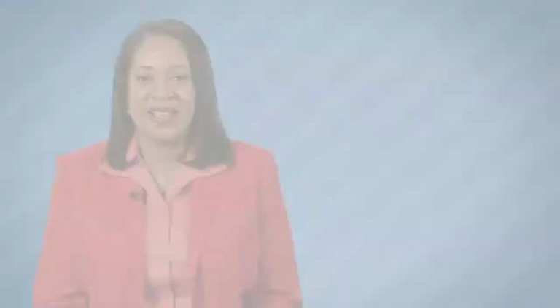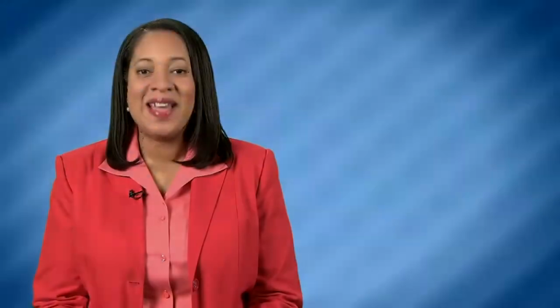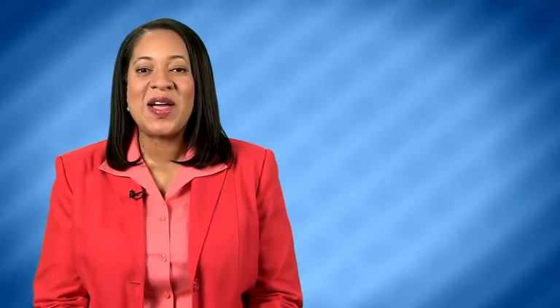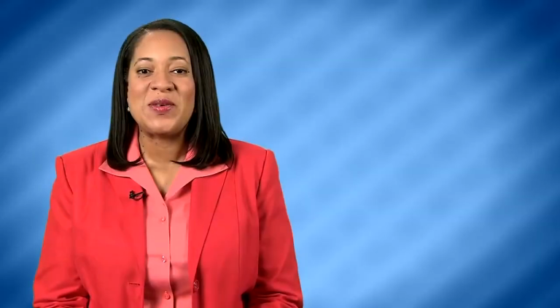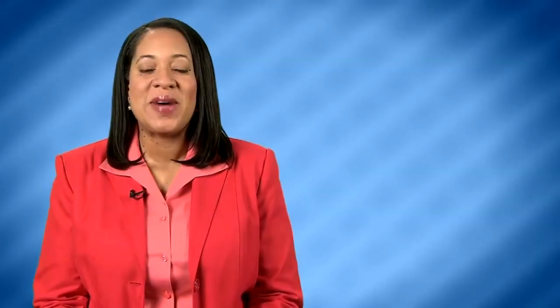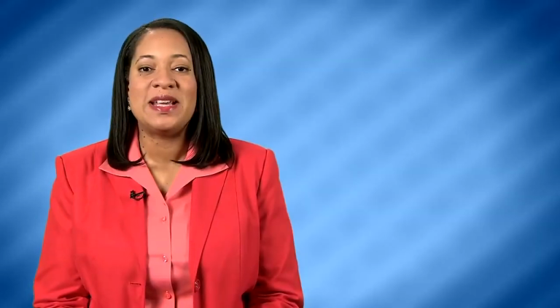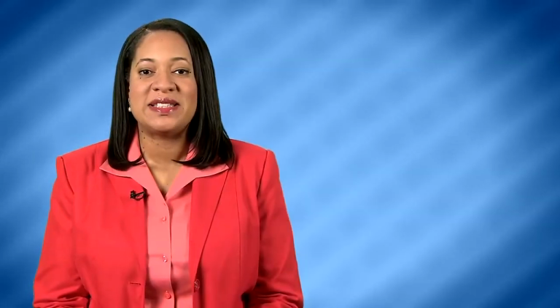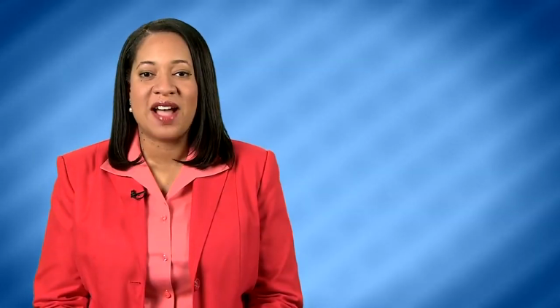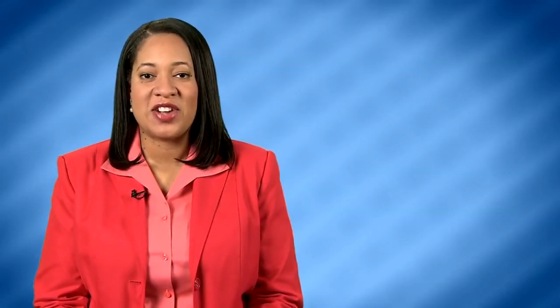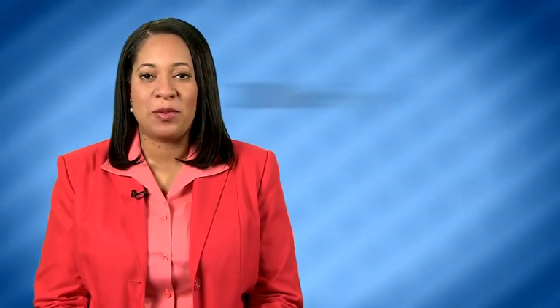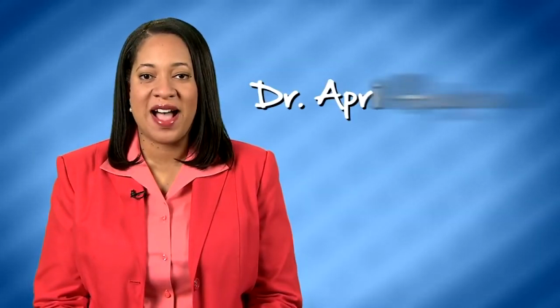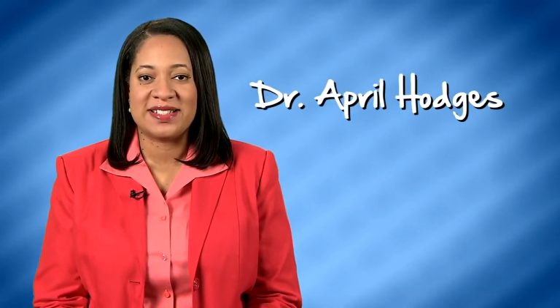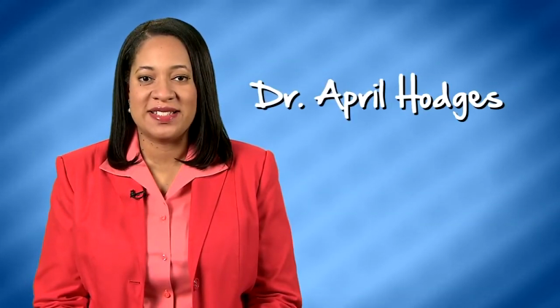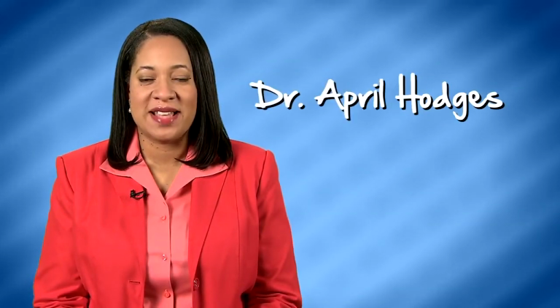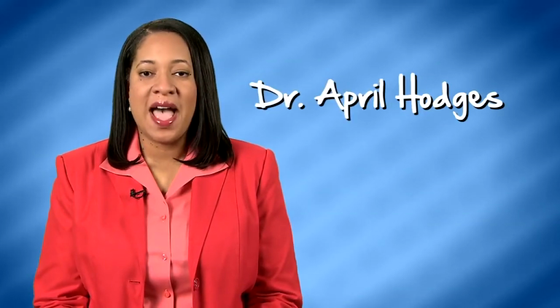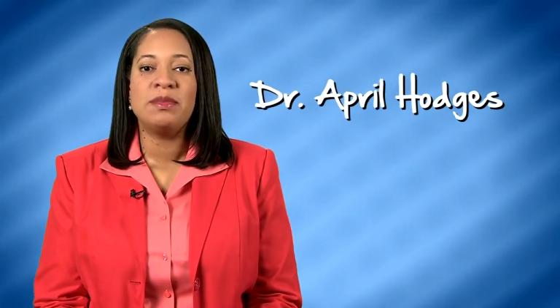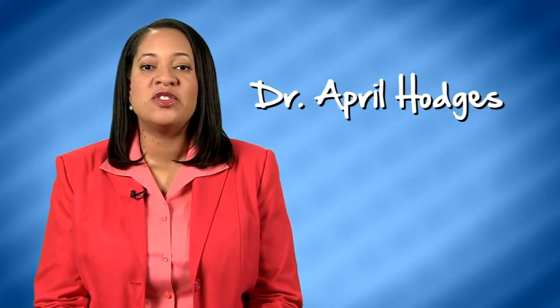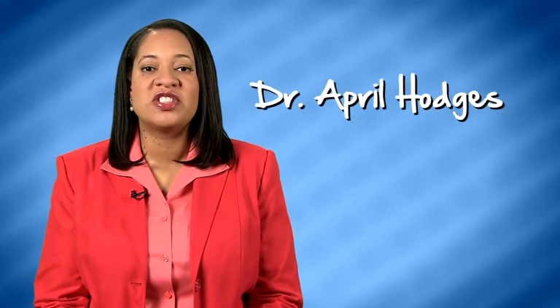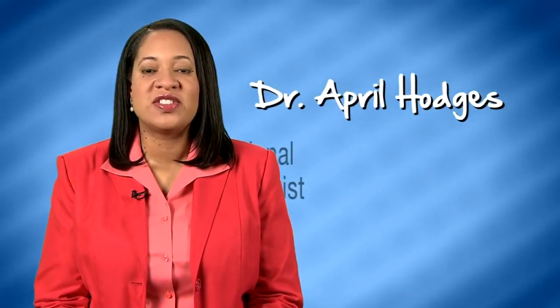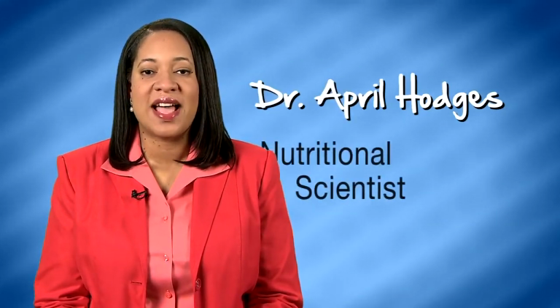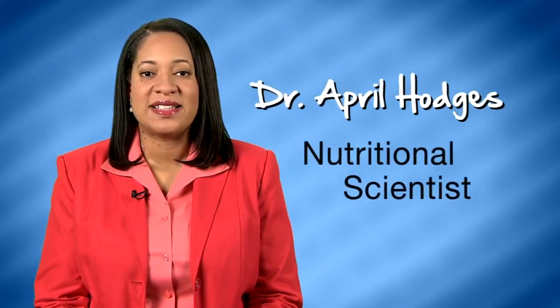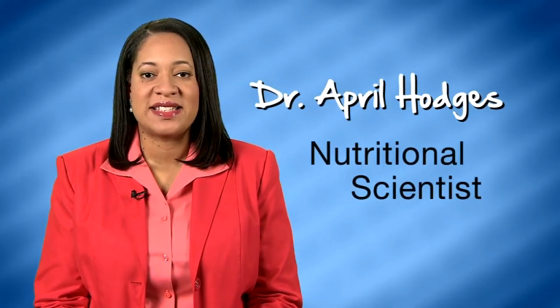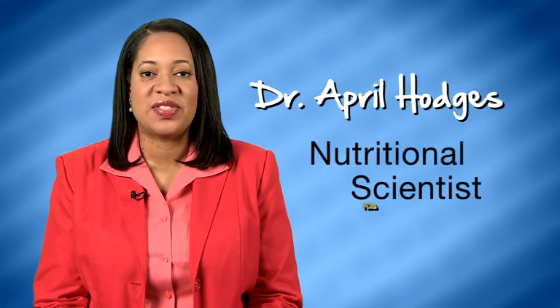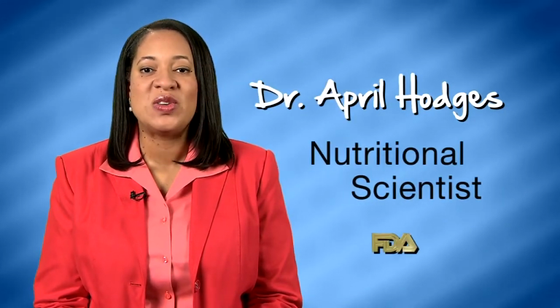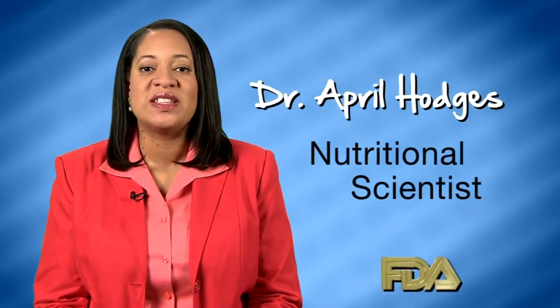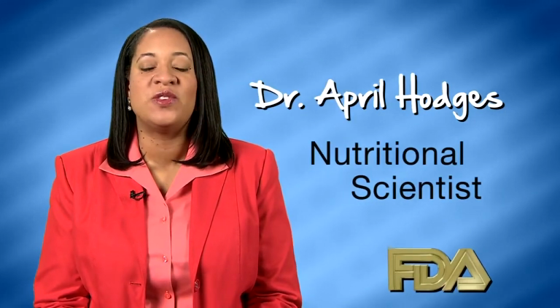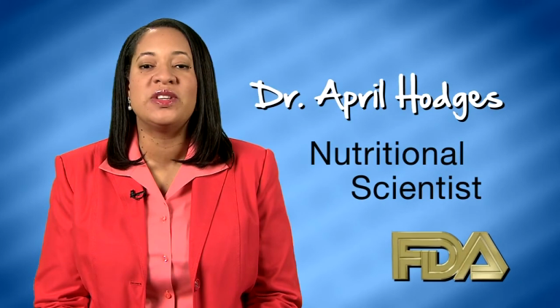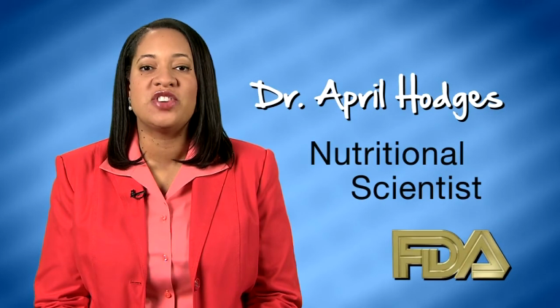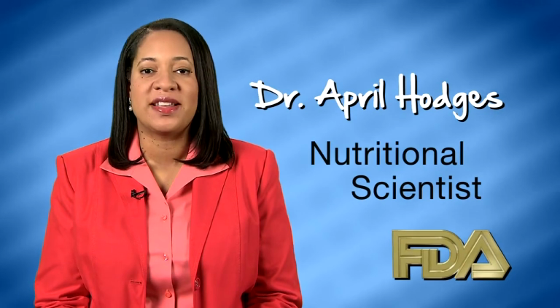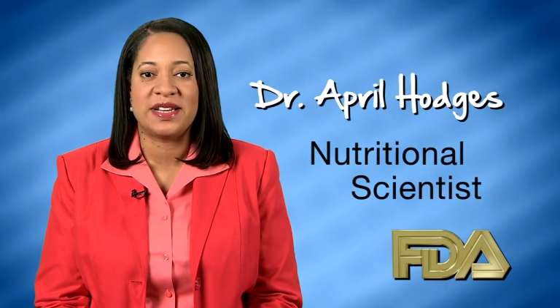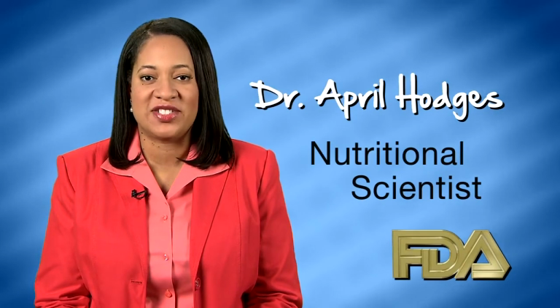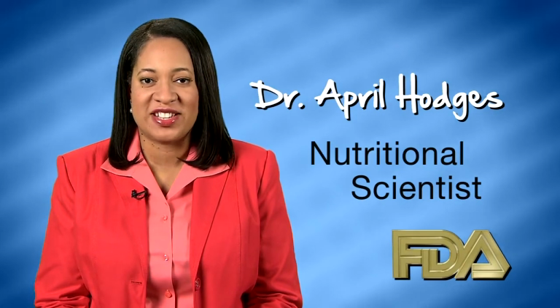Hello, my name is Dr. April Hodges. I'm a nutritional scientist at the U.S. Food and Drug Administration.